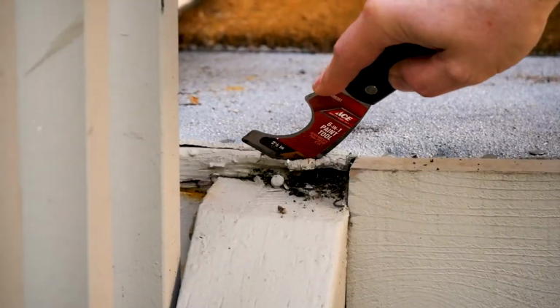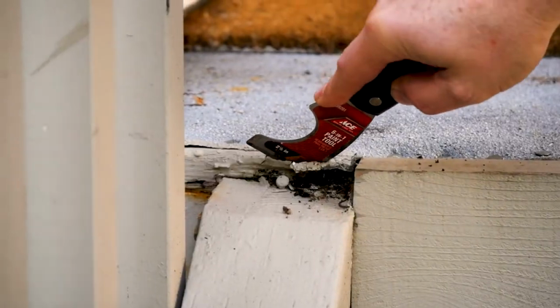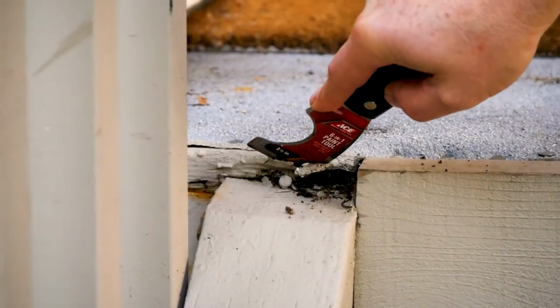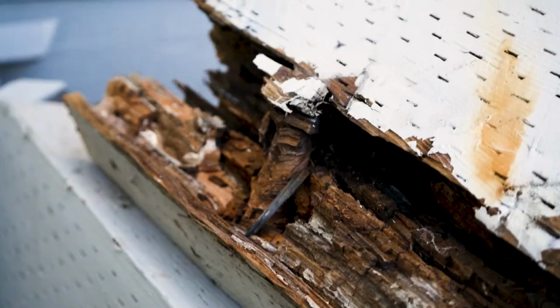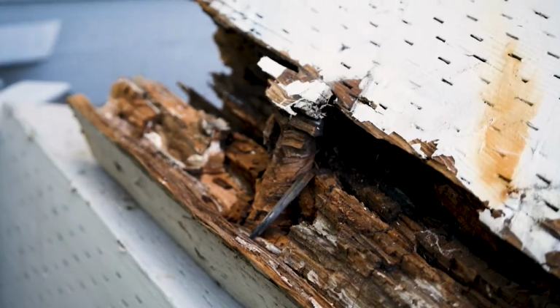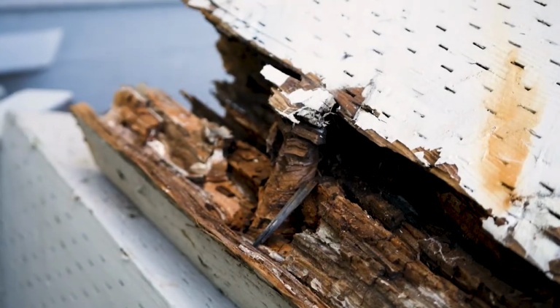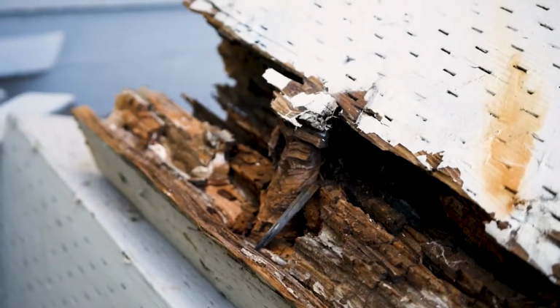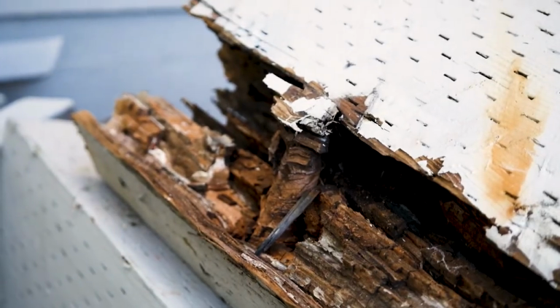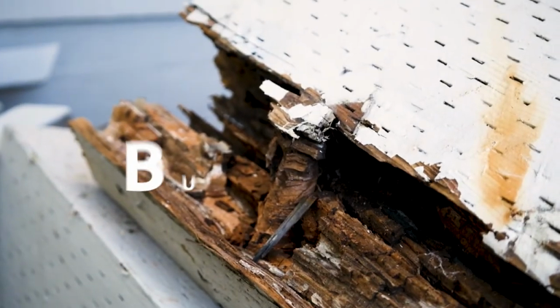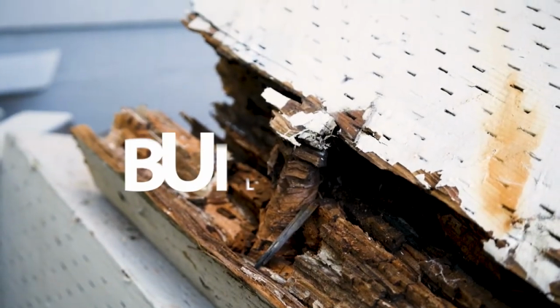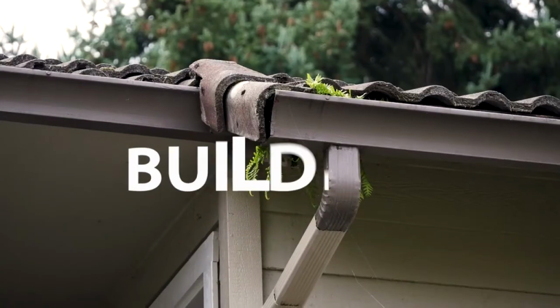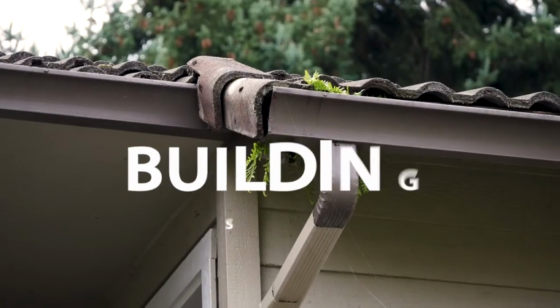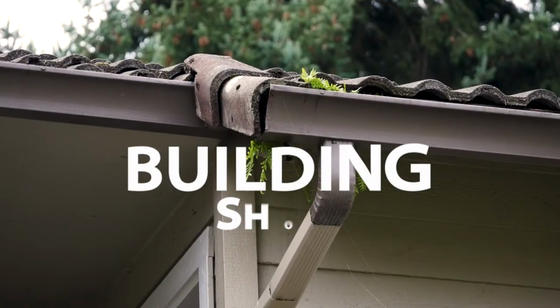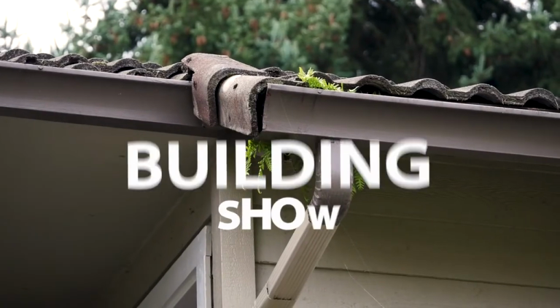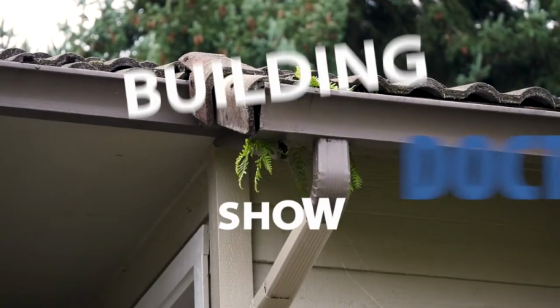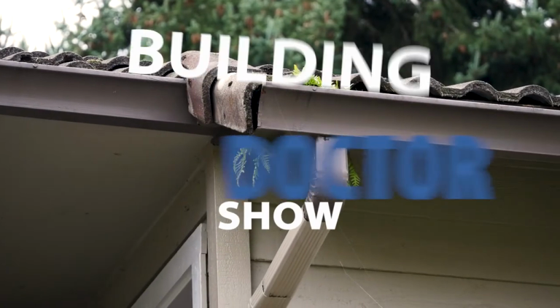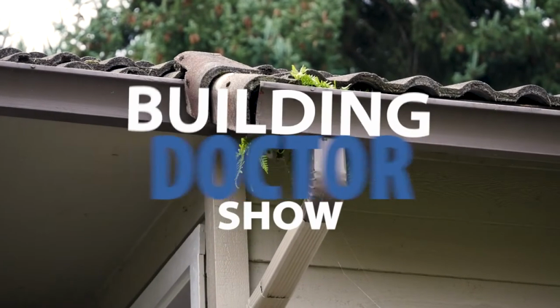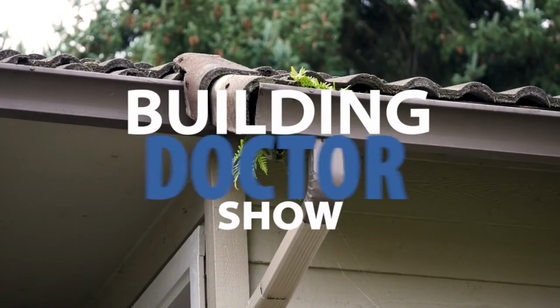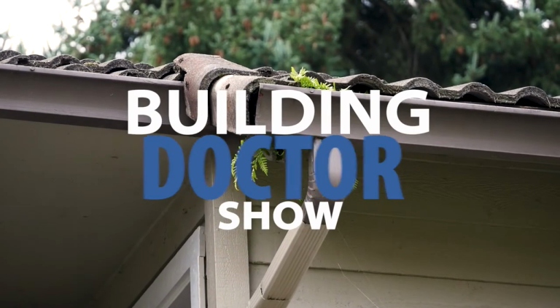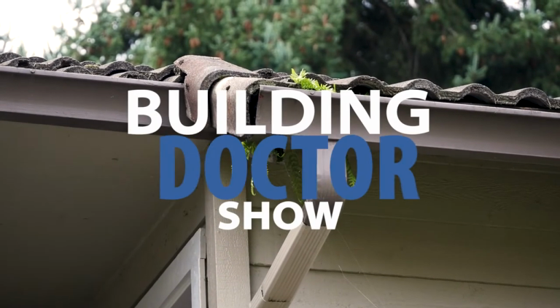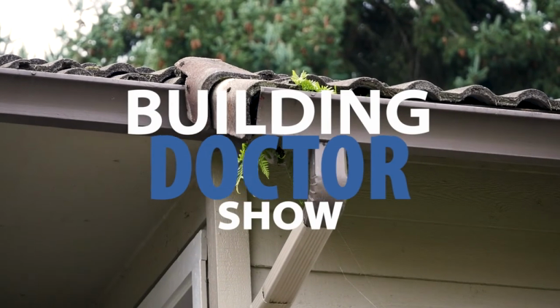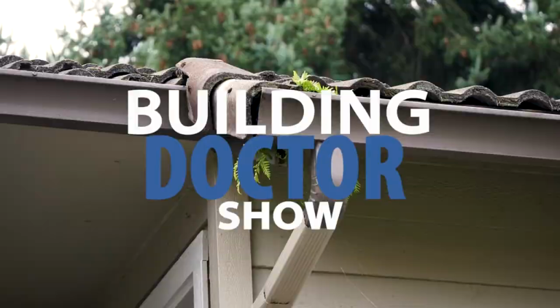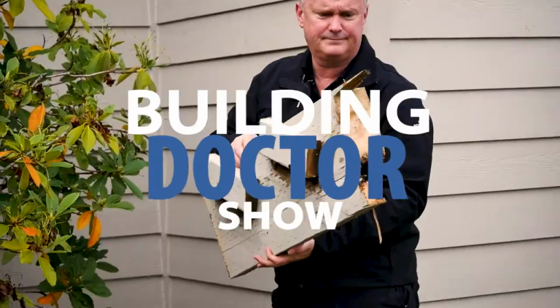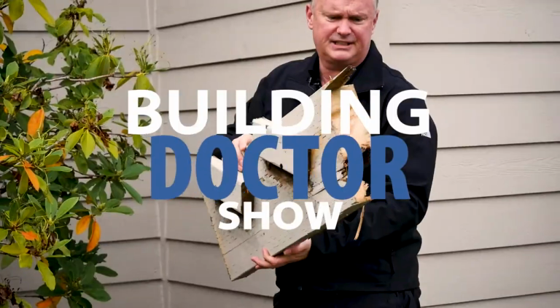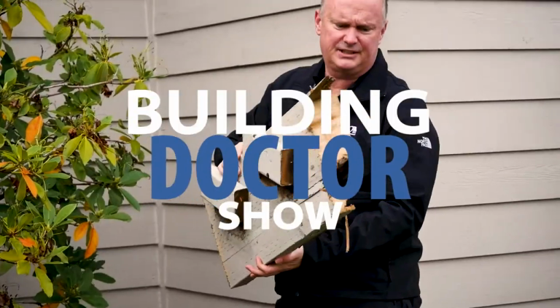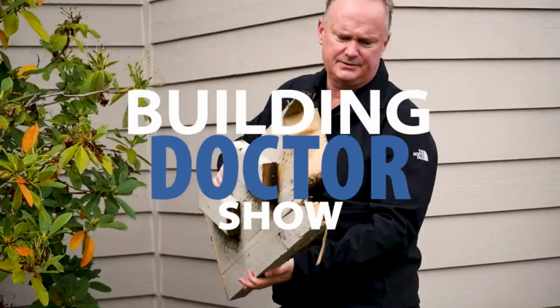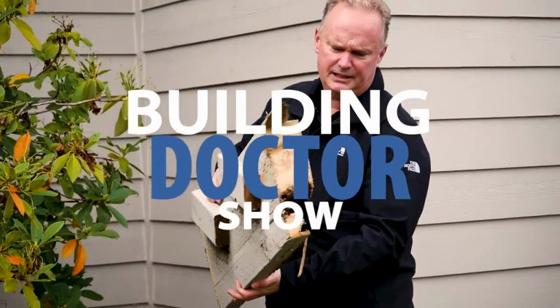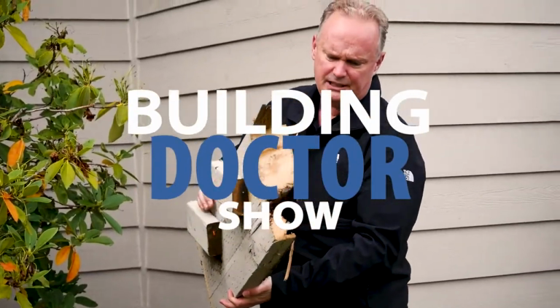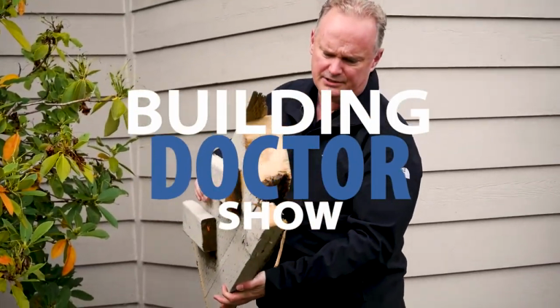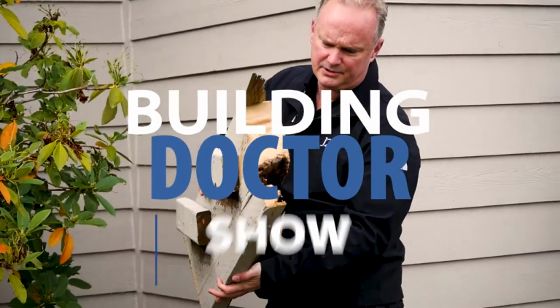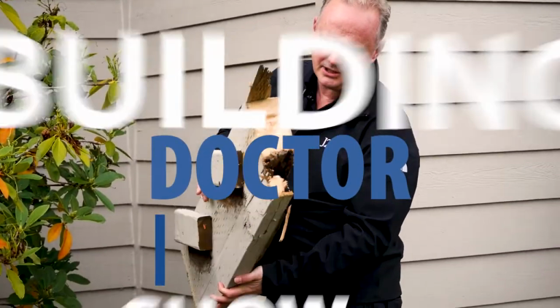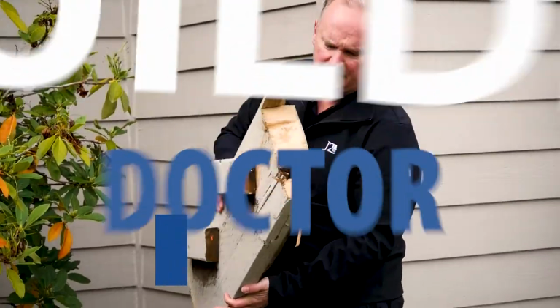Welcome to the Building Doctor Show with Jens Johansson.